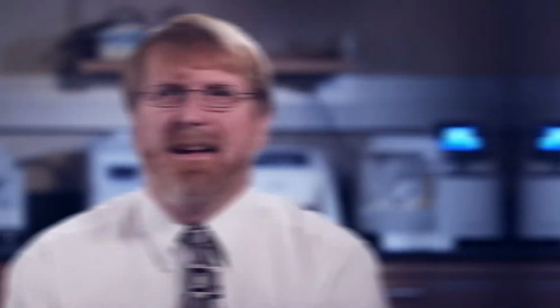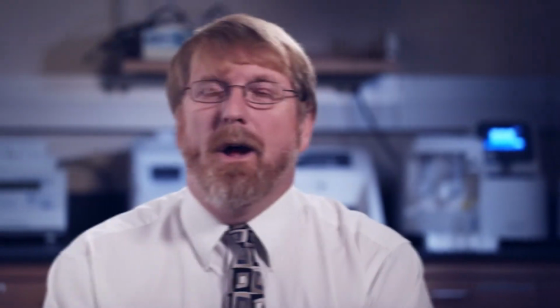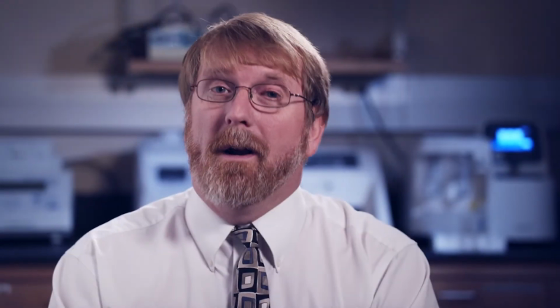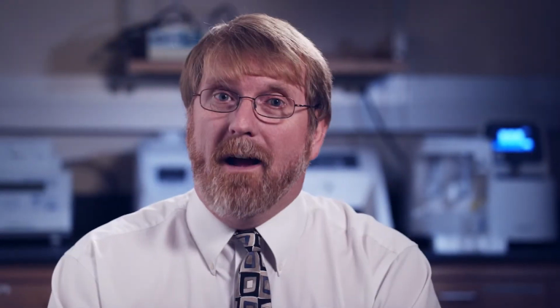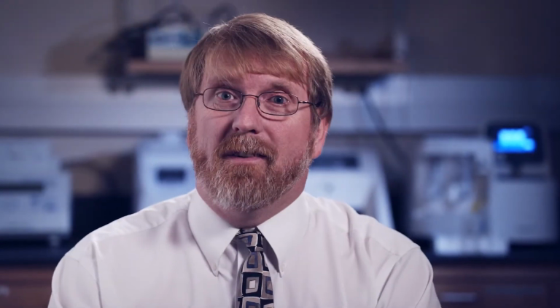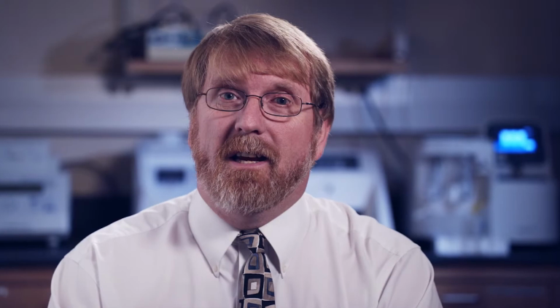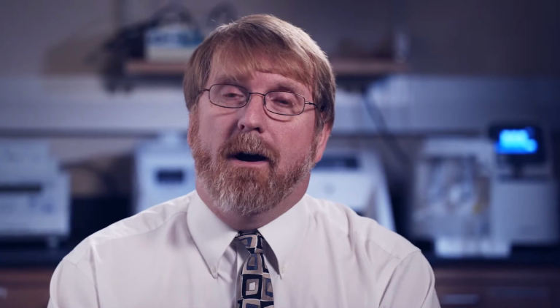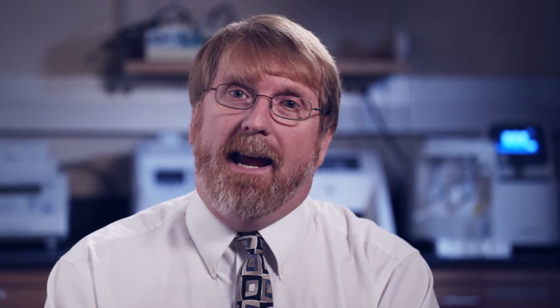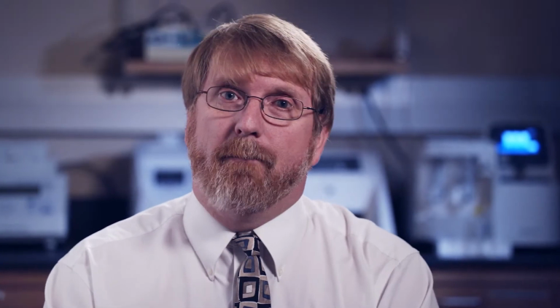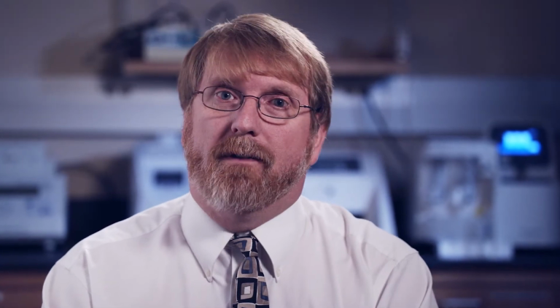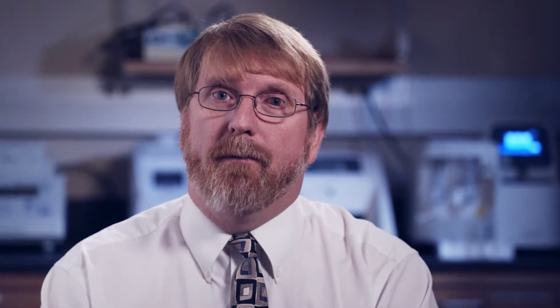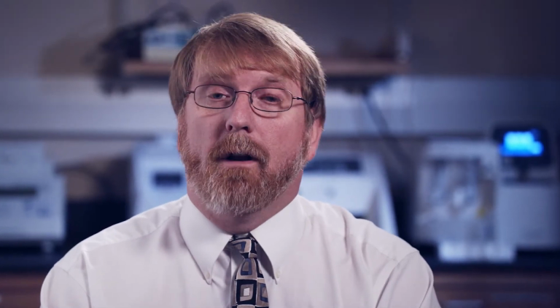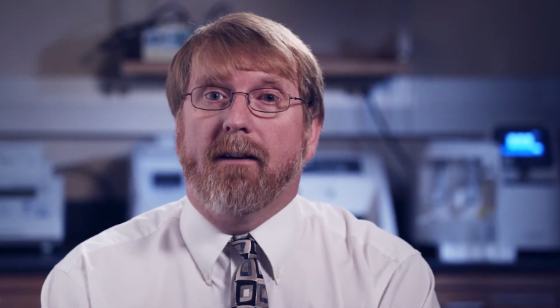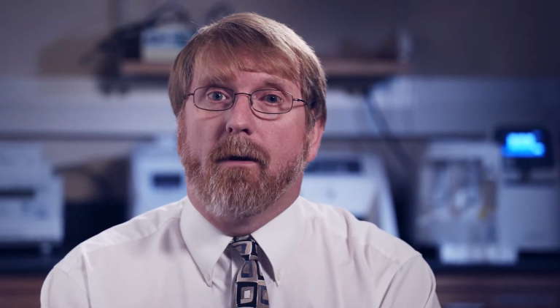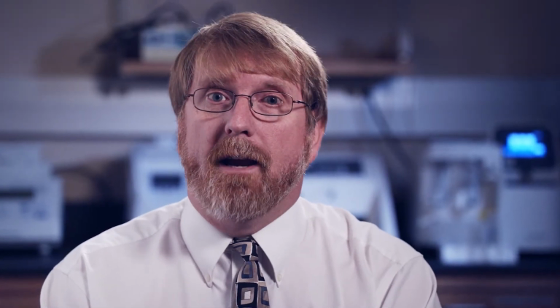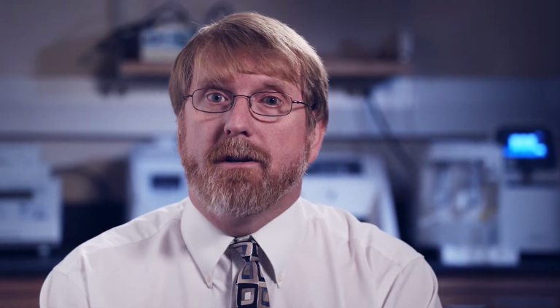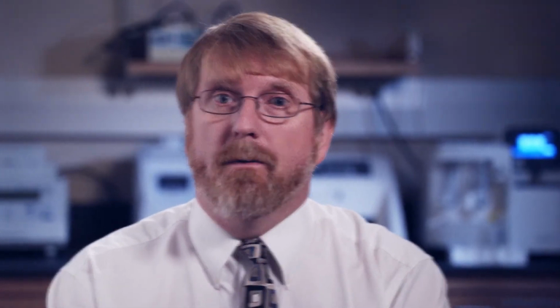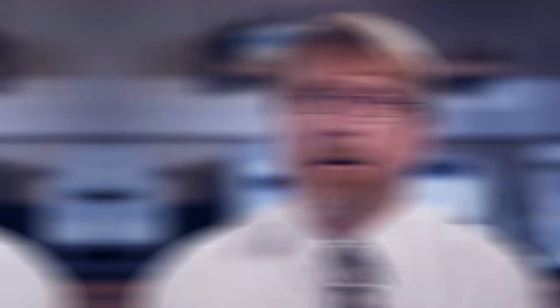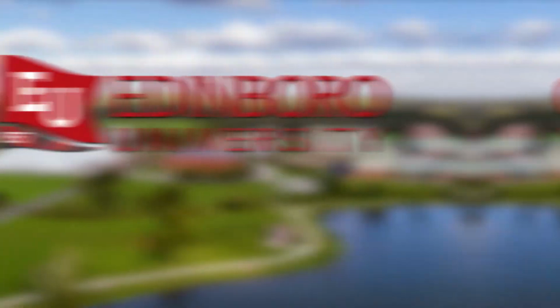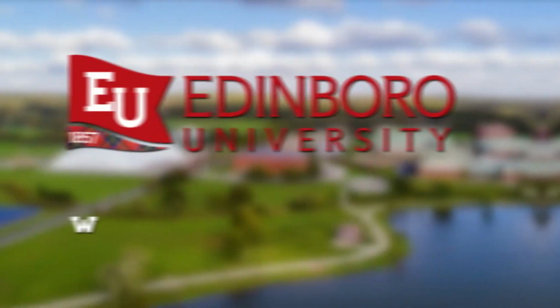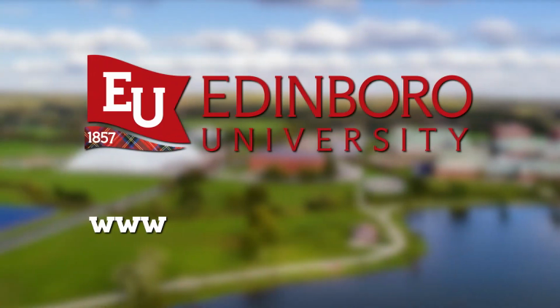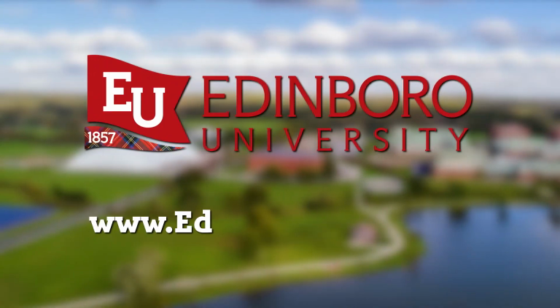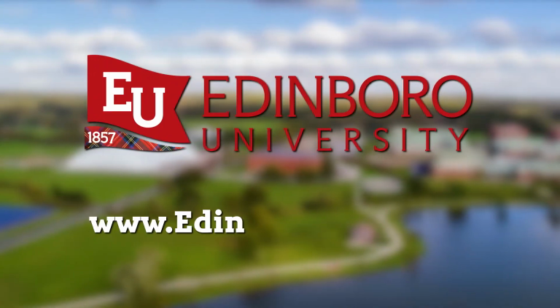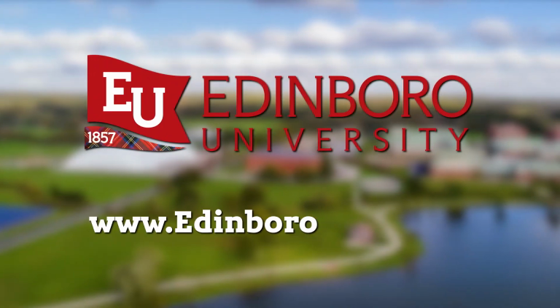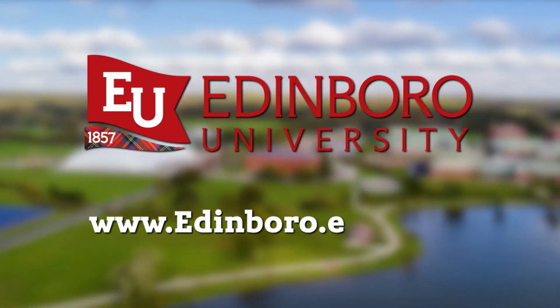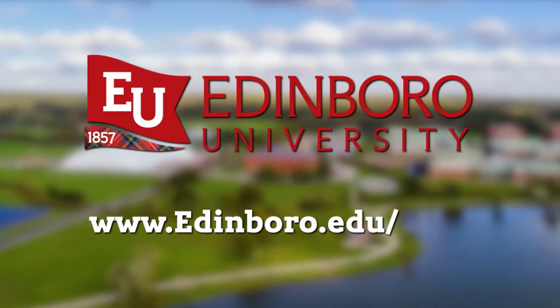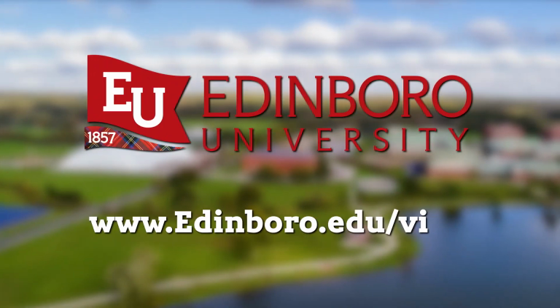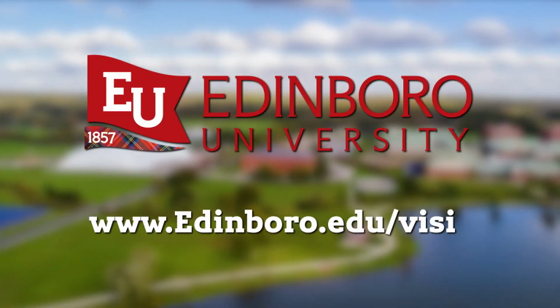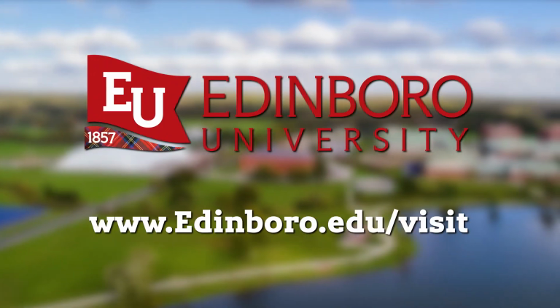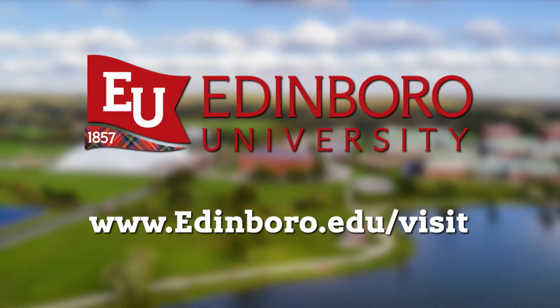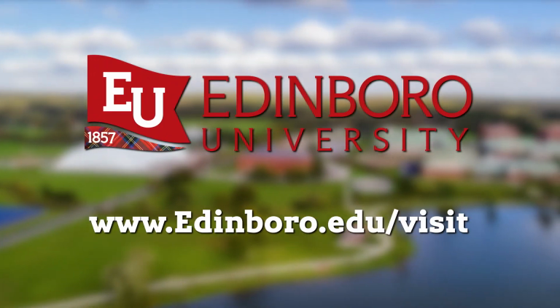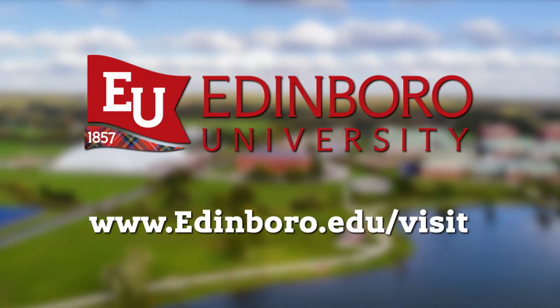We'd love to see you on campus. If you'd like to arrange a tour, go to edinburgh.edu/visit. Thank you.